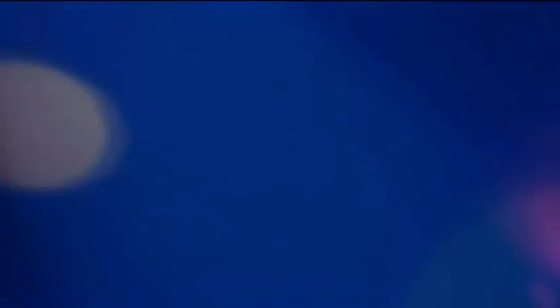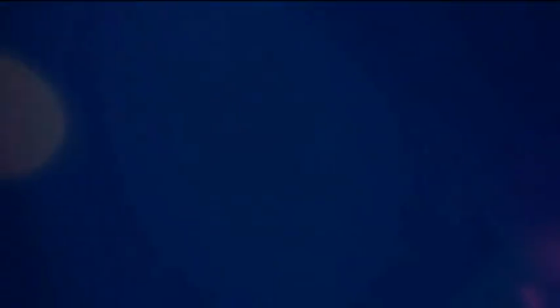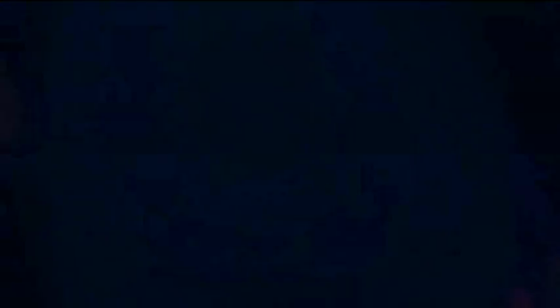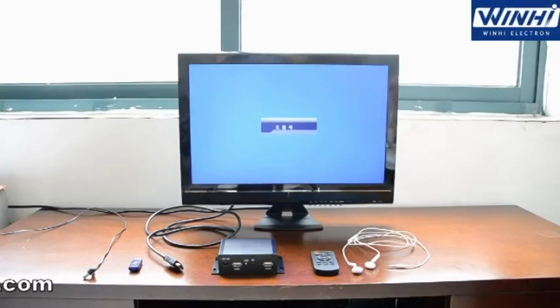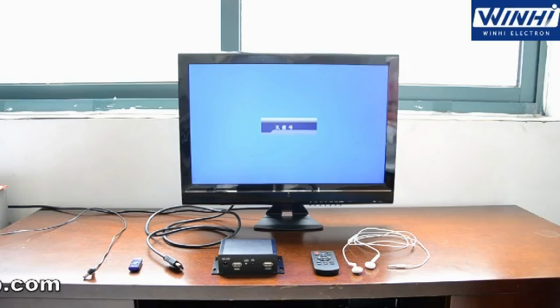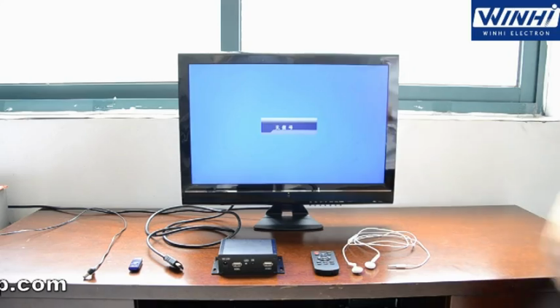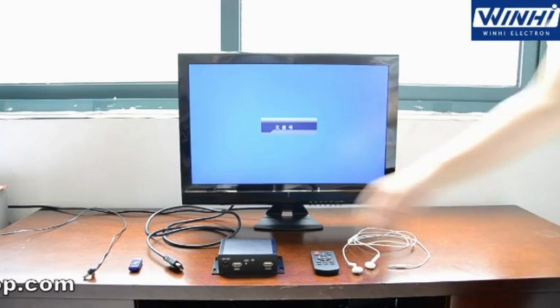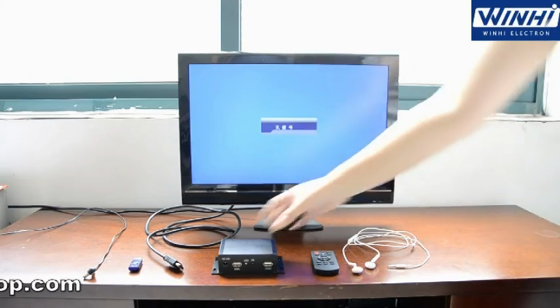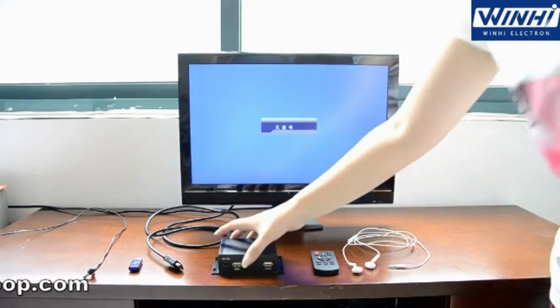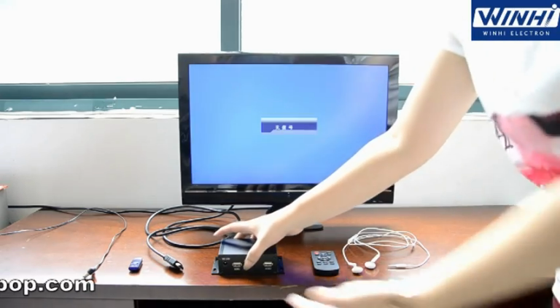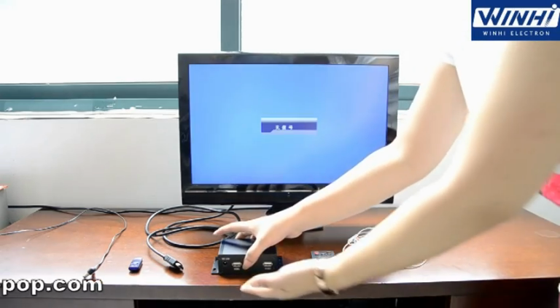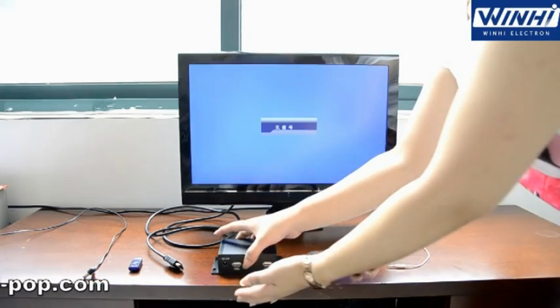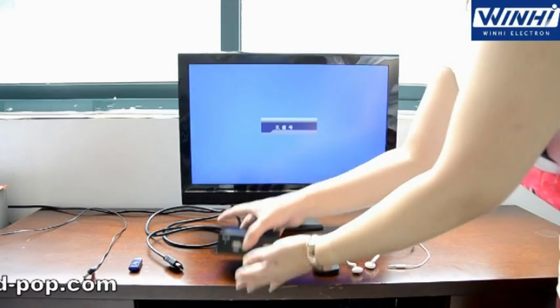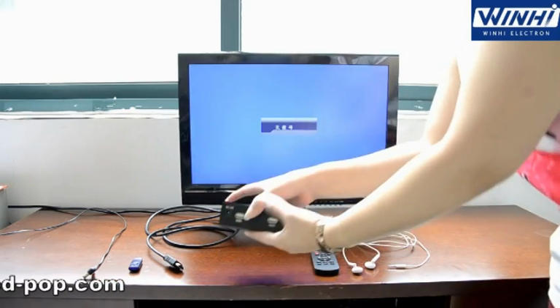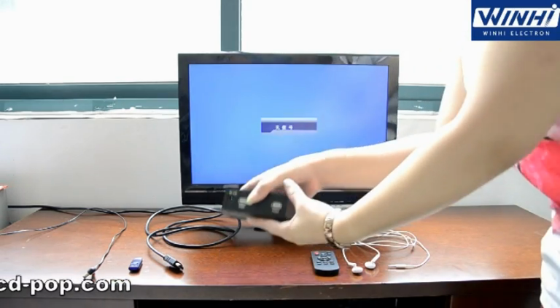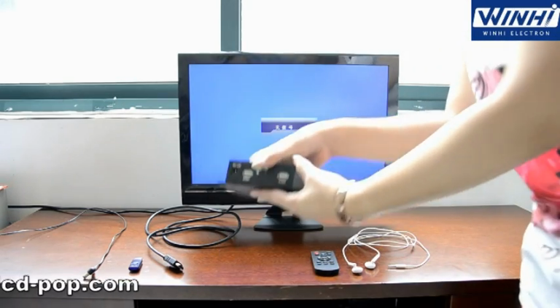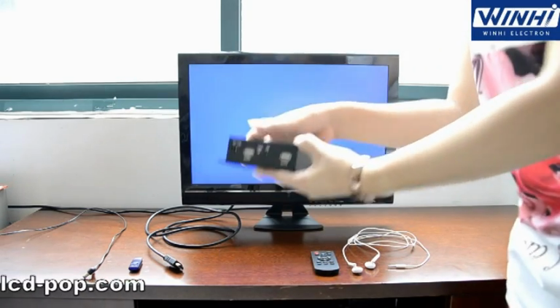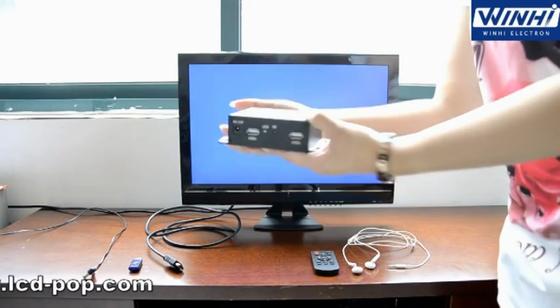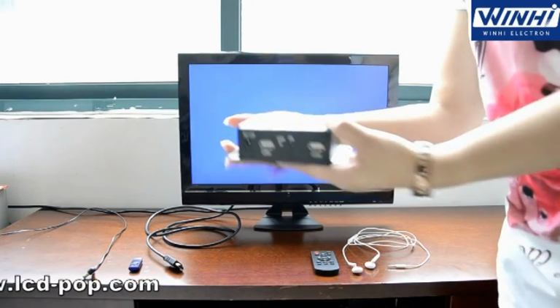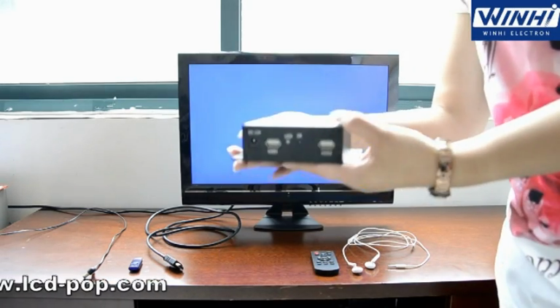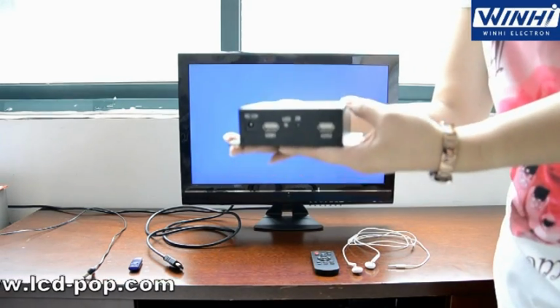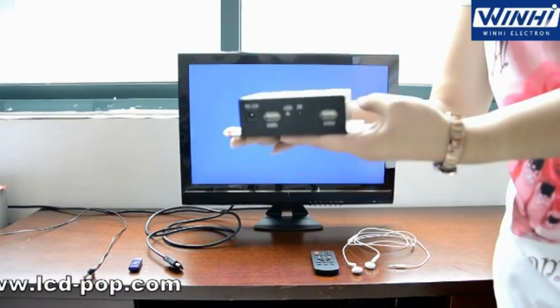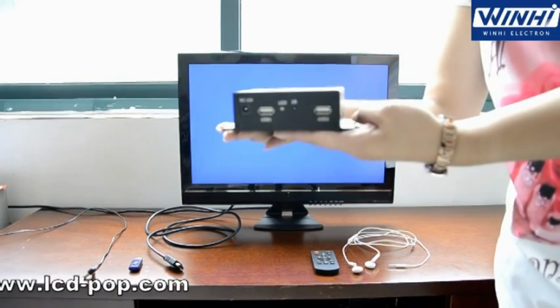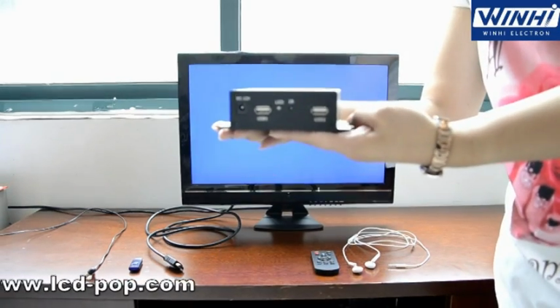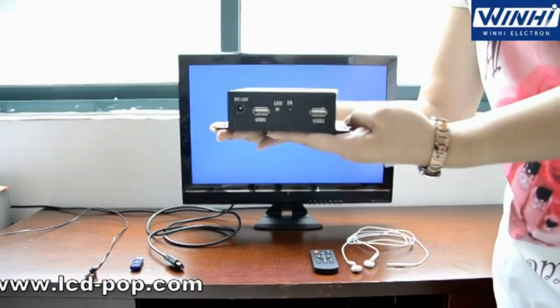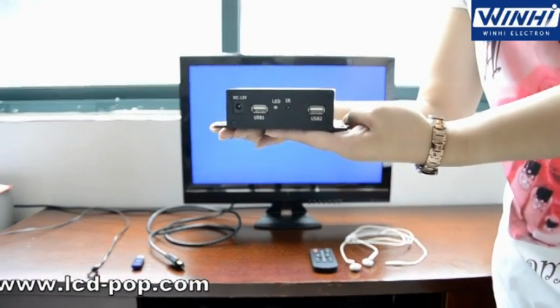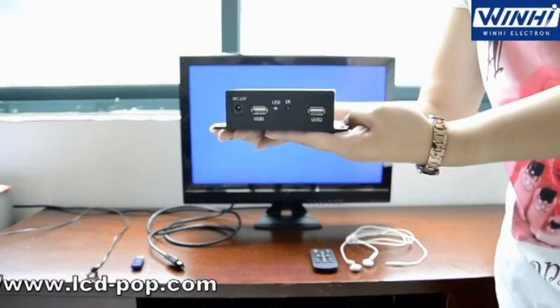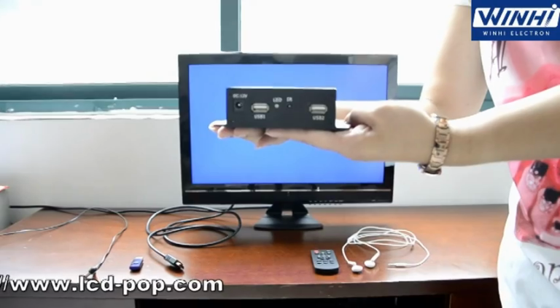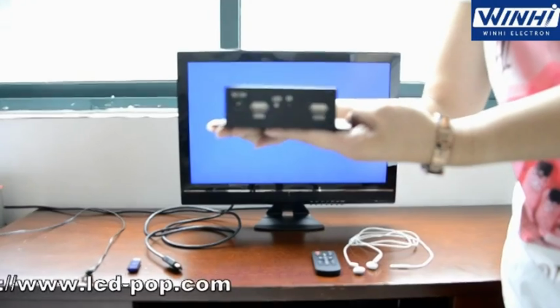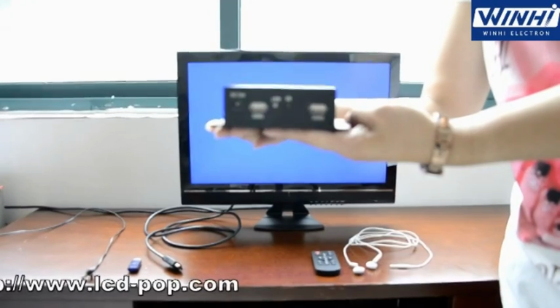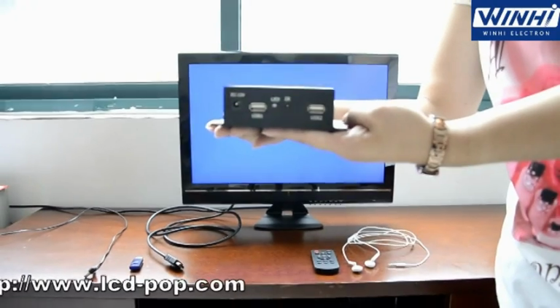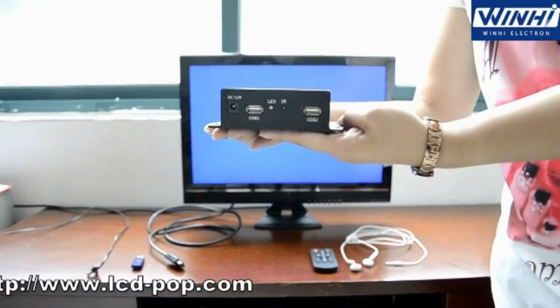Hello everyone, I'm glad to introduce you to a new model, MPC-10009.